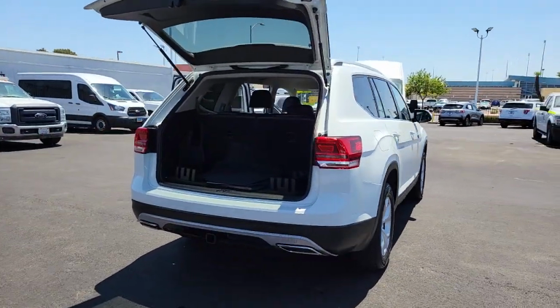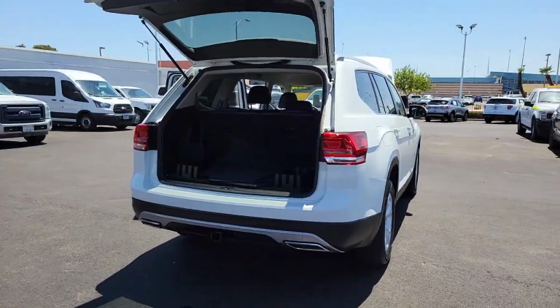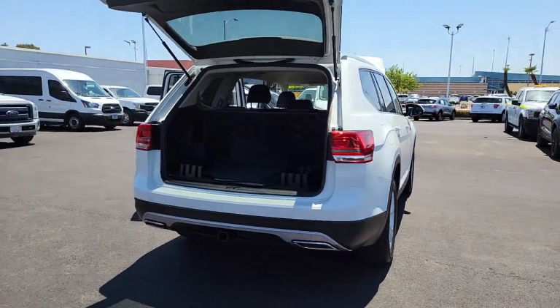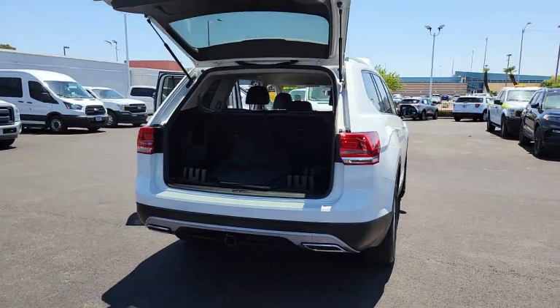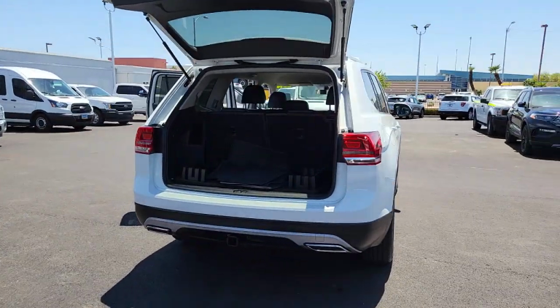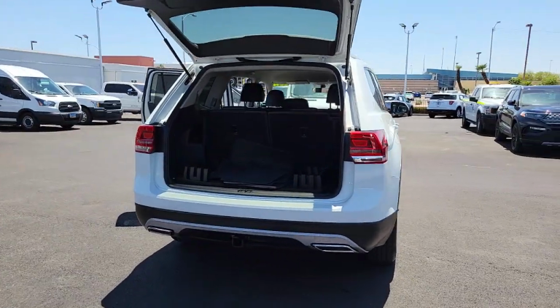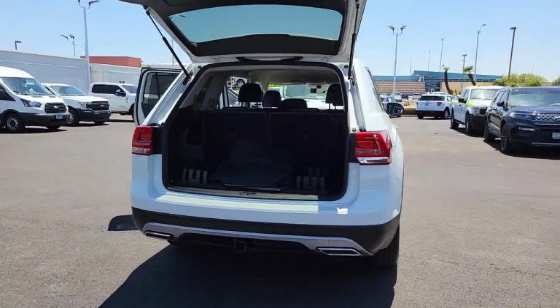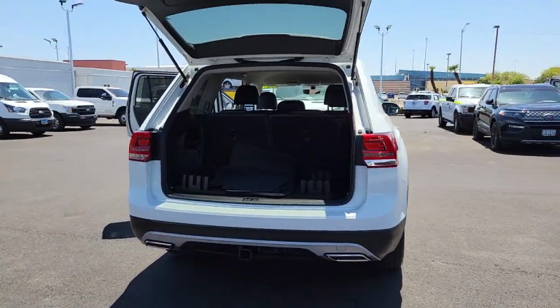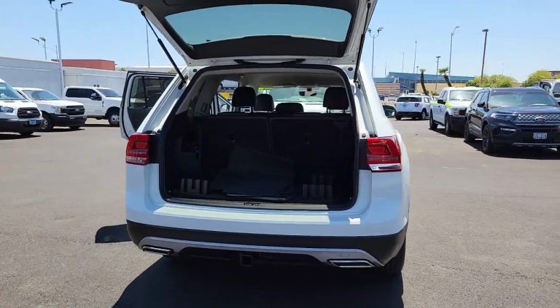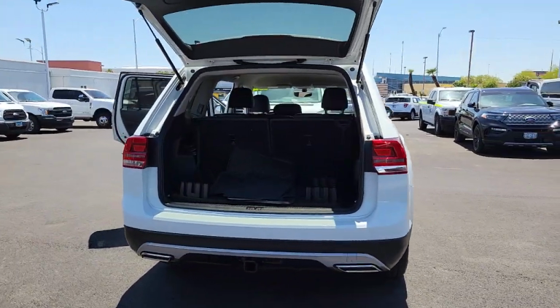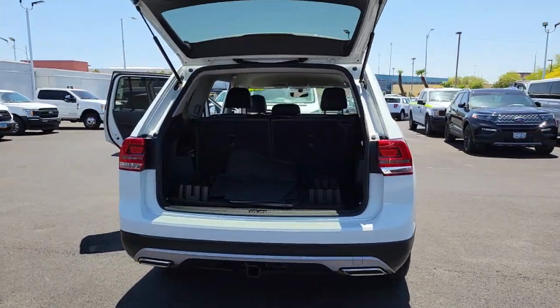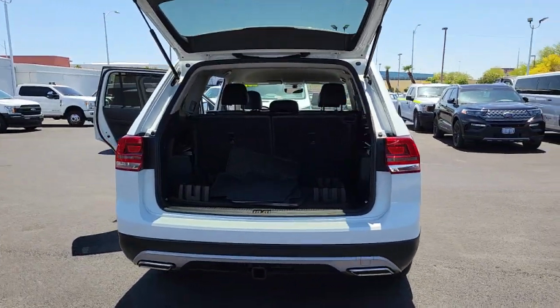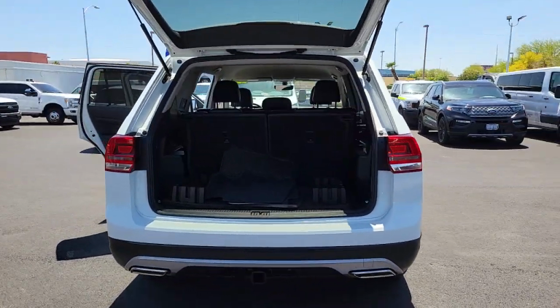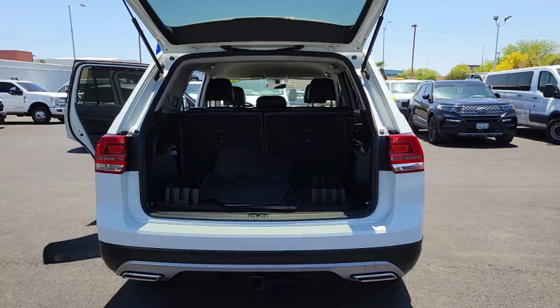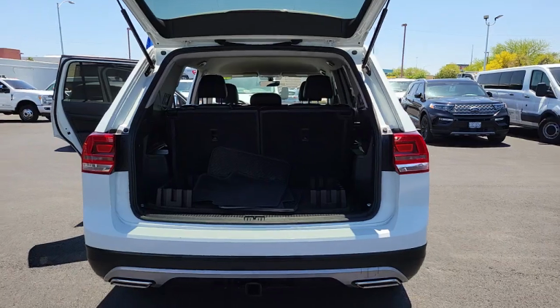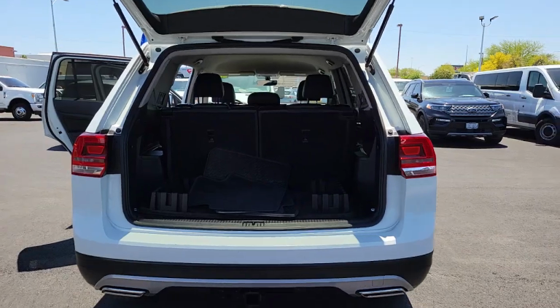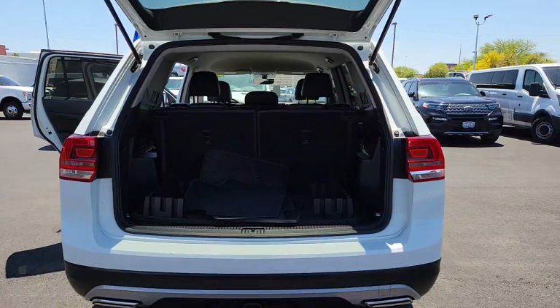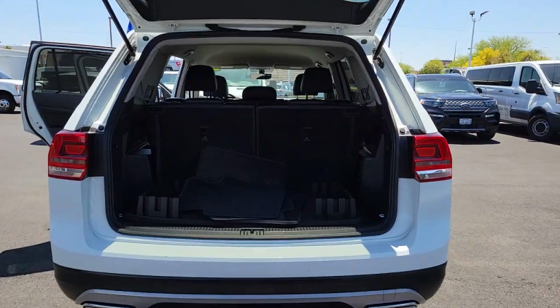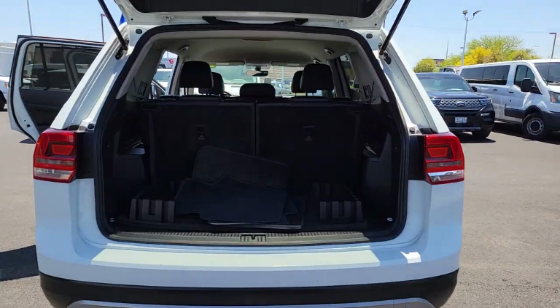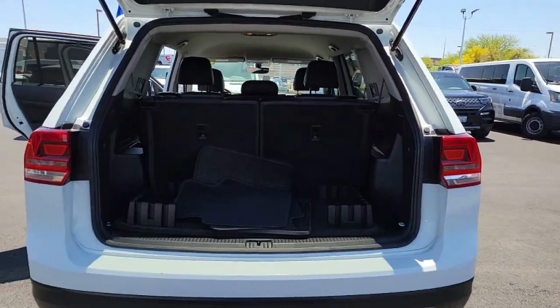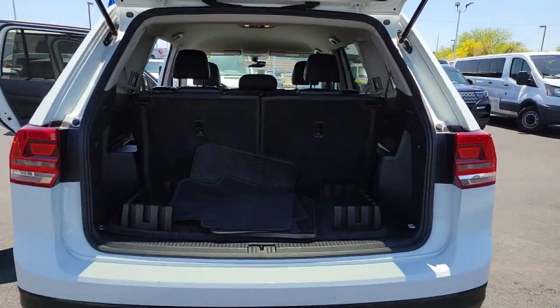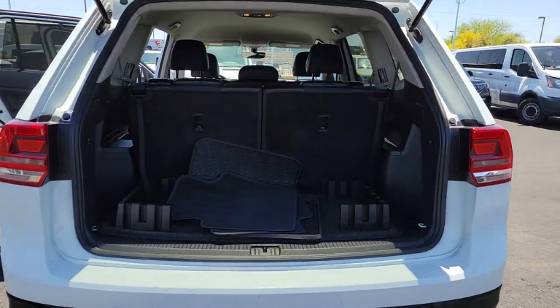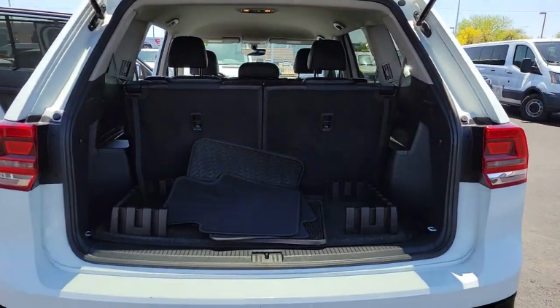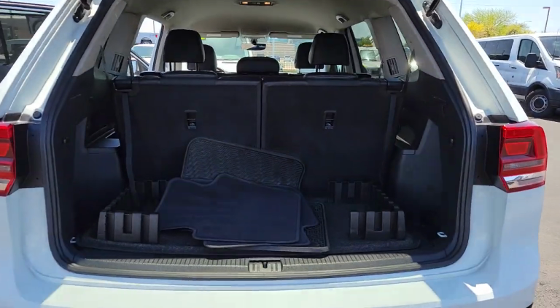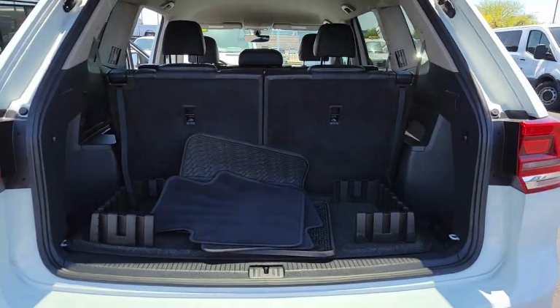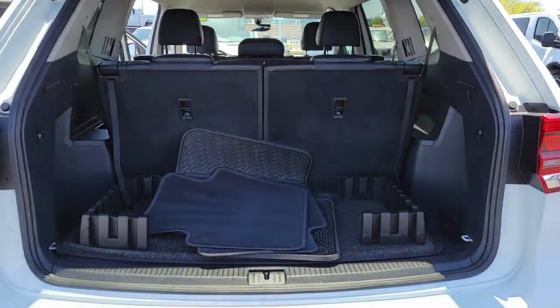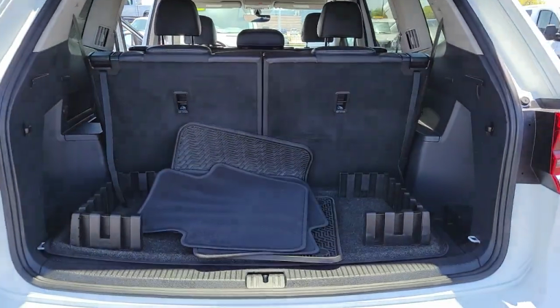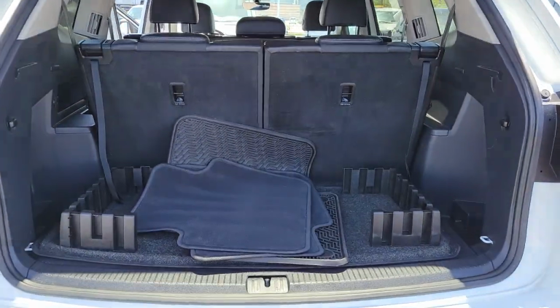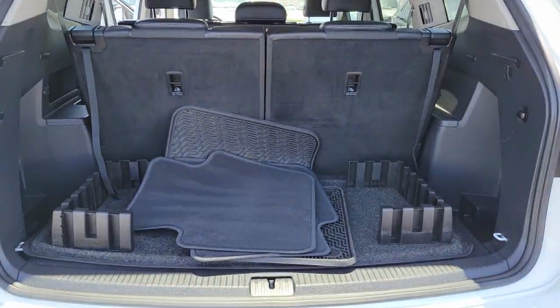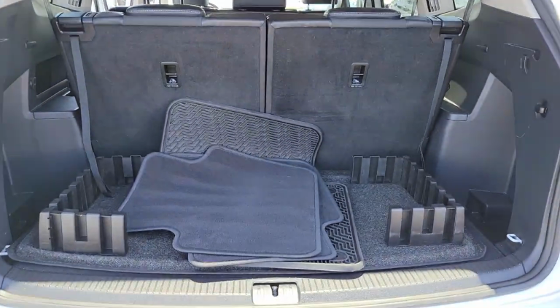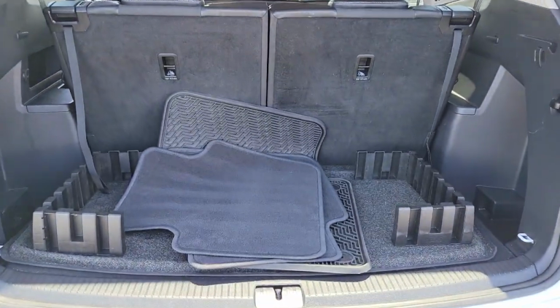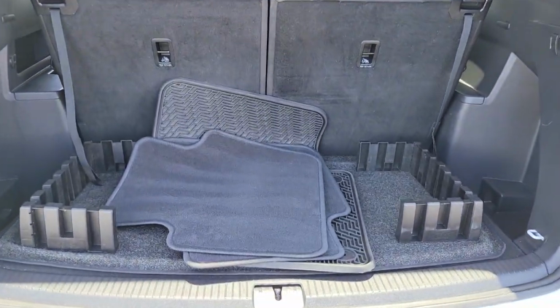Honest and uncomplicated, this well-built family hauler prioritizes safety, comfort, and connectivity.